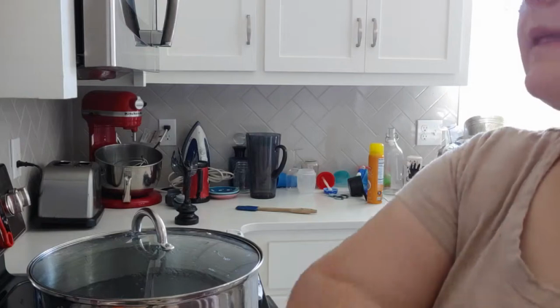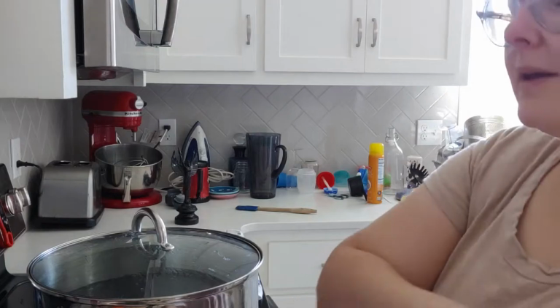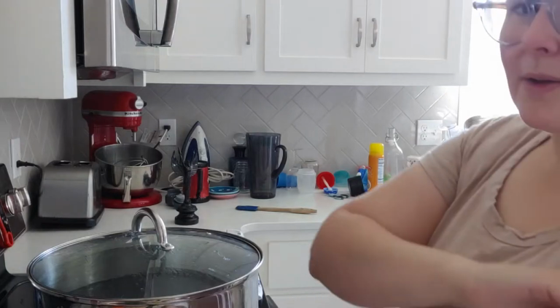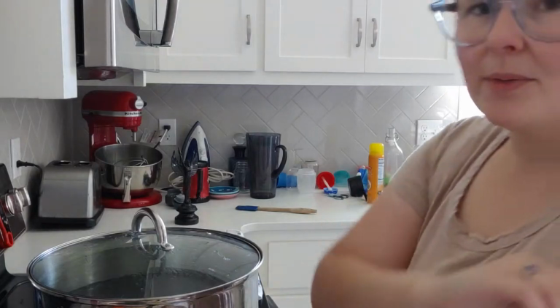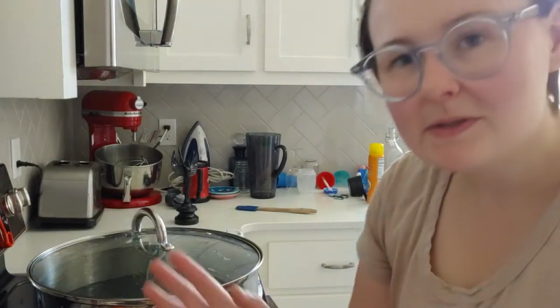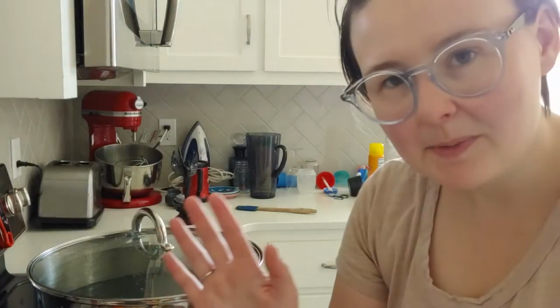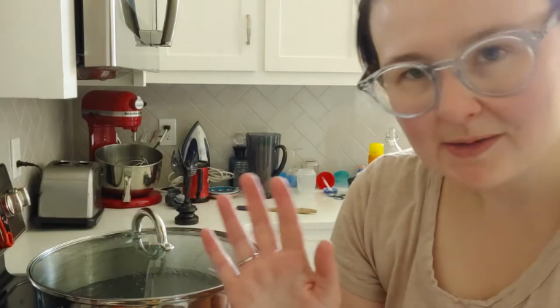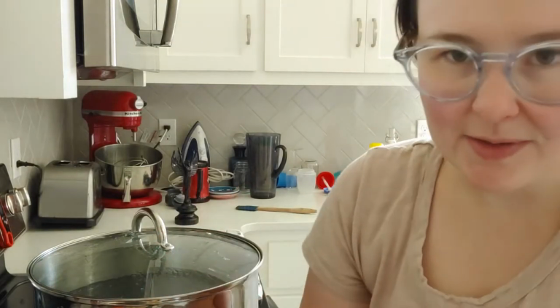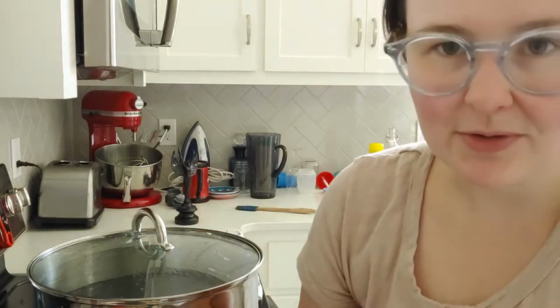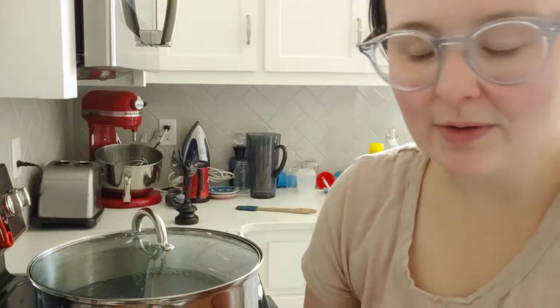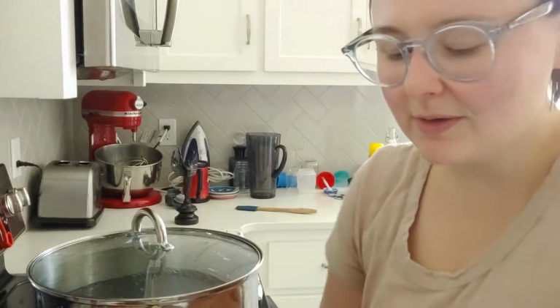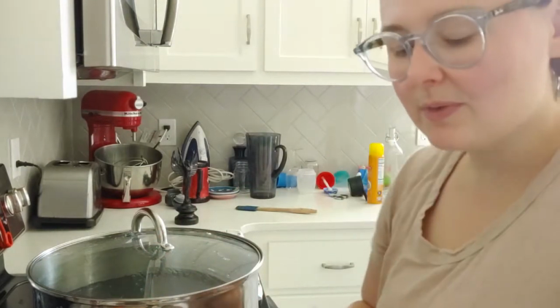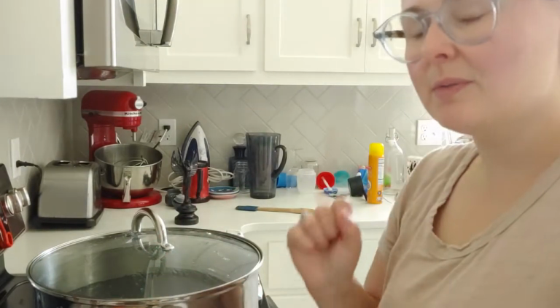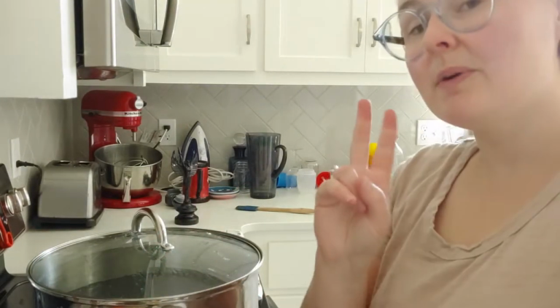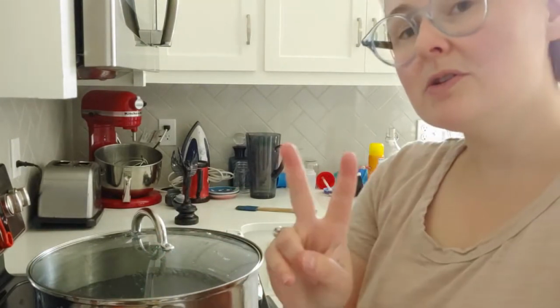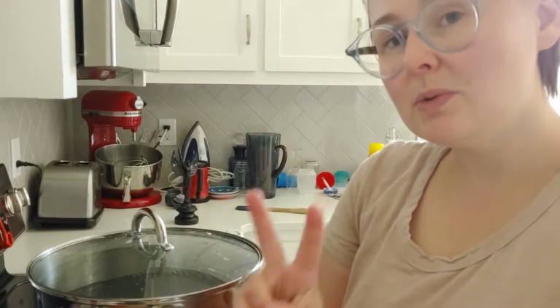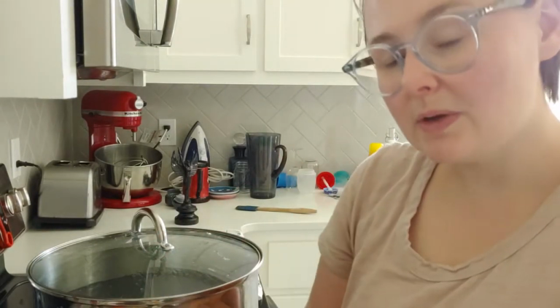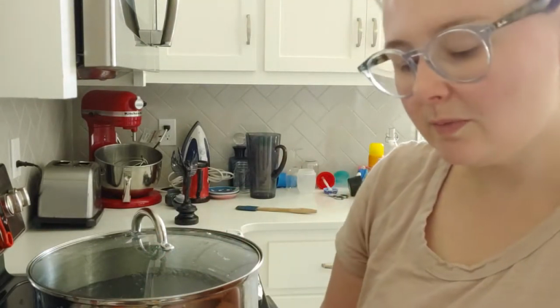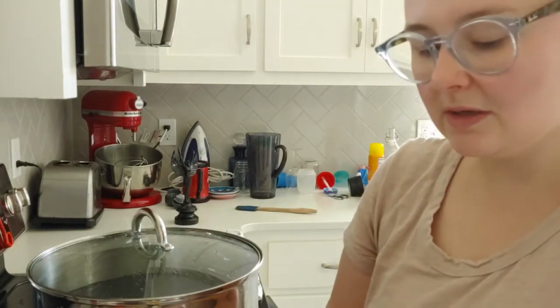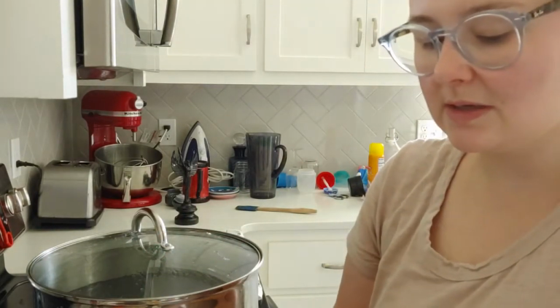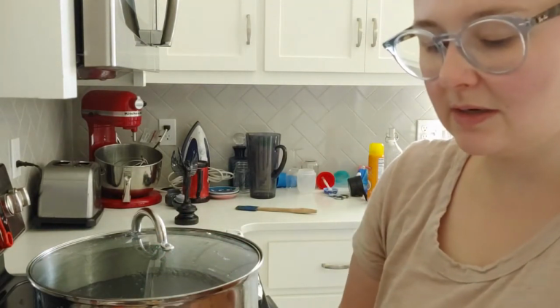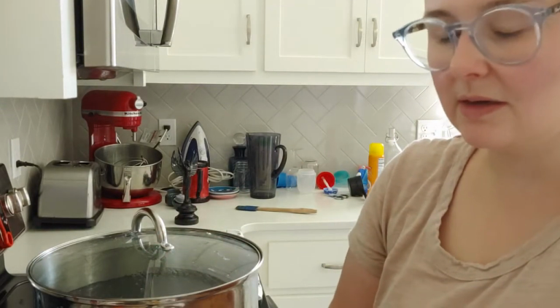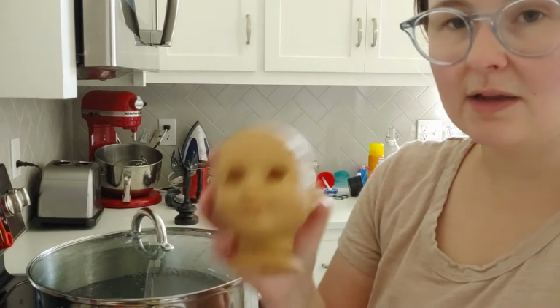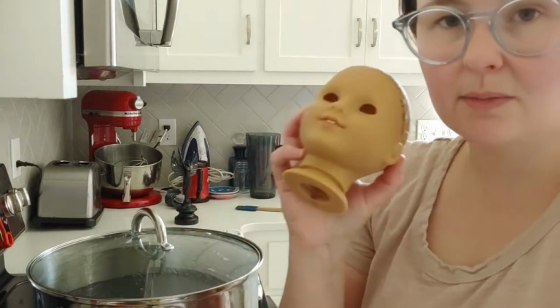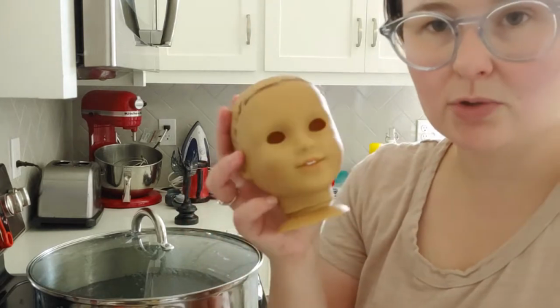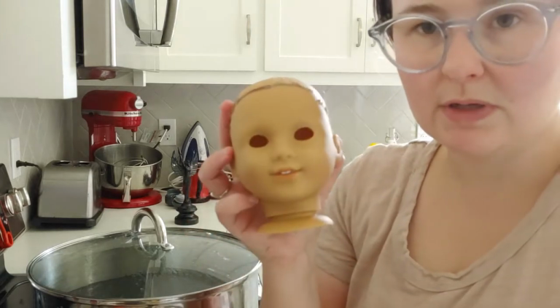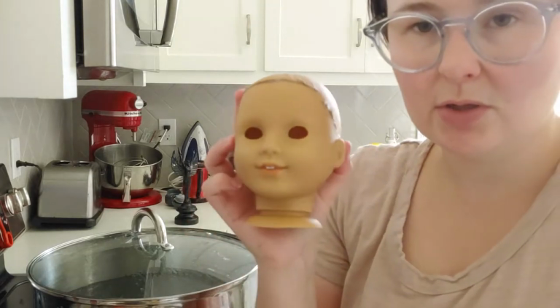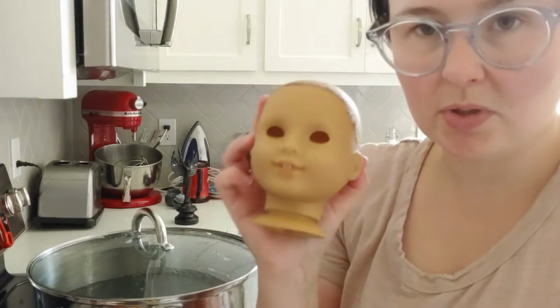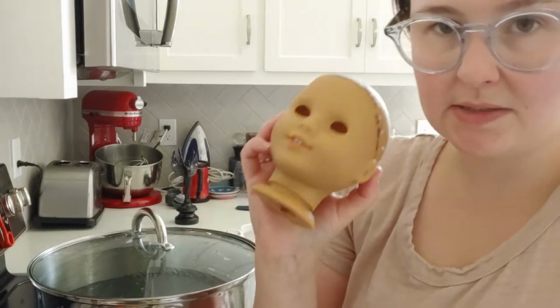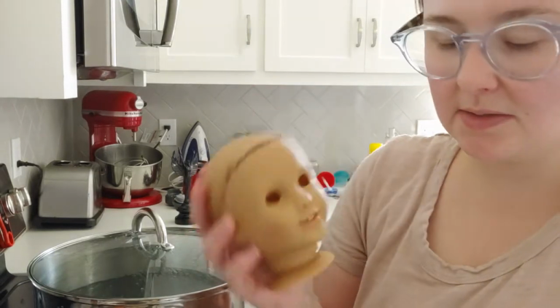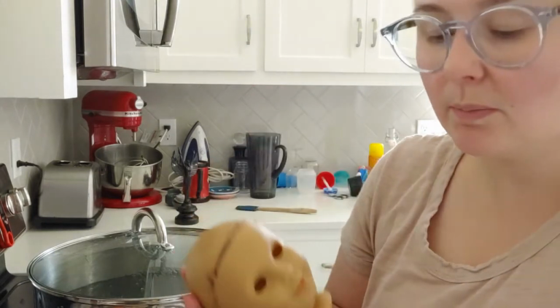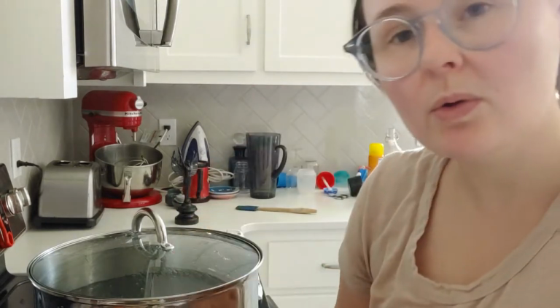What's up guys? Dr. Dahl here. Welcome to part two of me dyeing a Marie Curse mold.